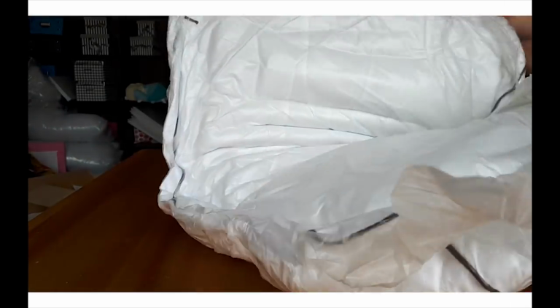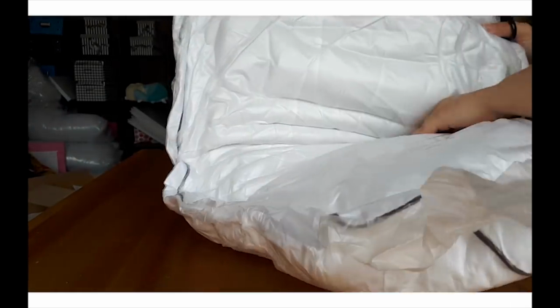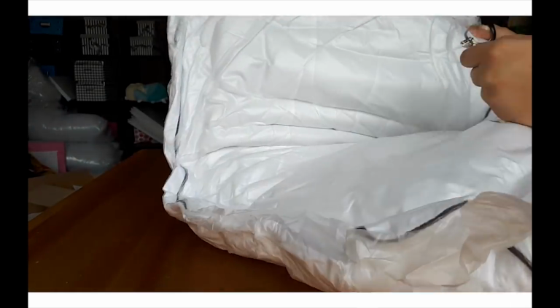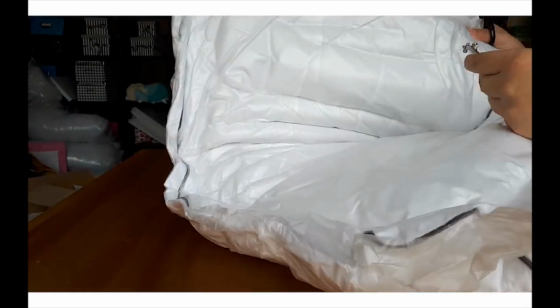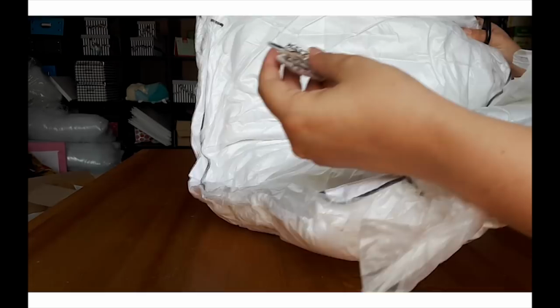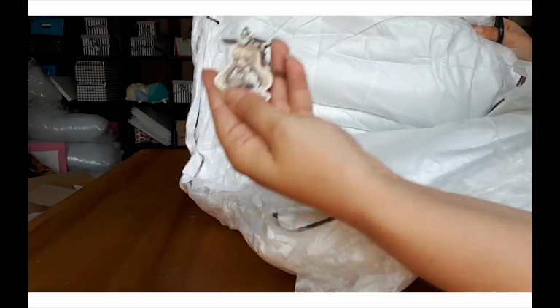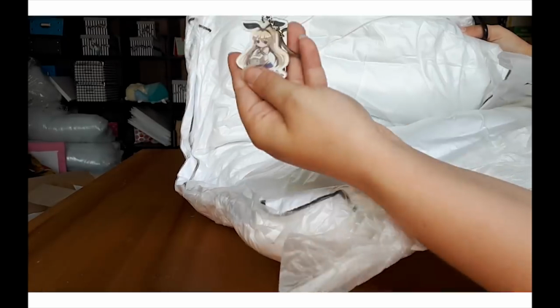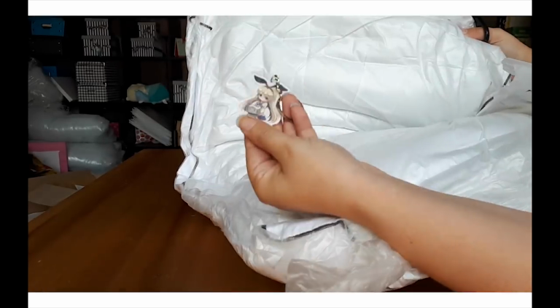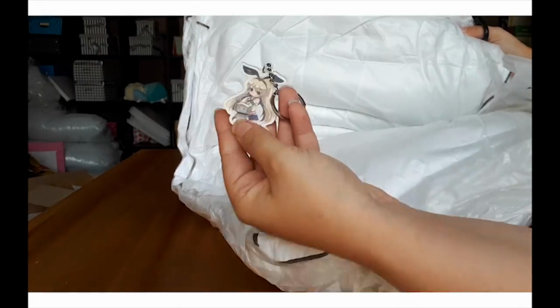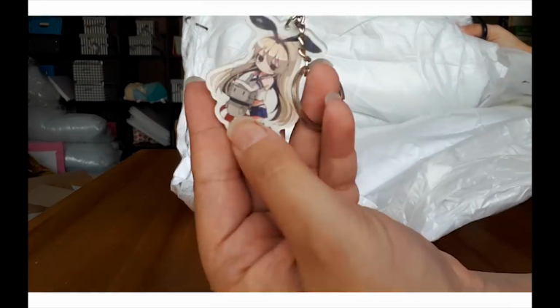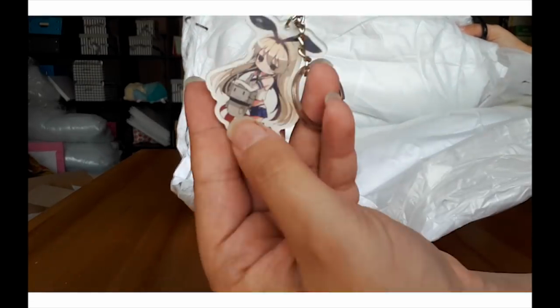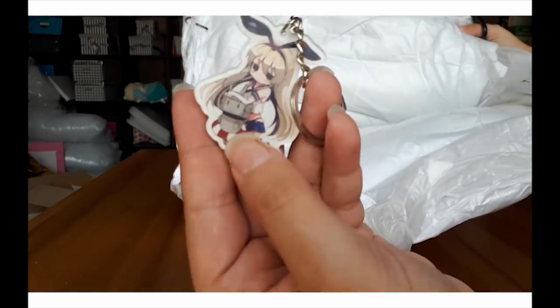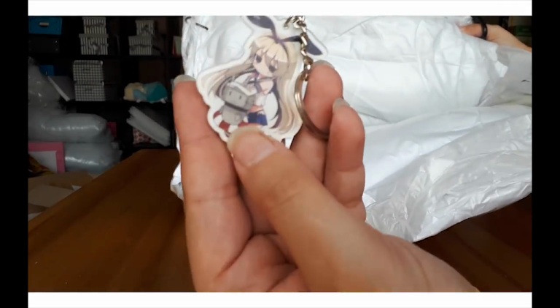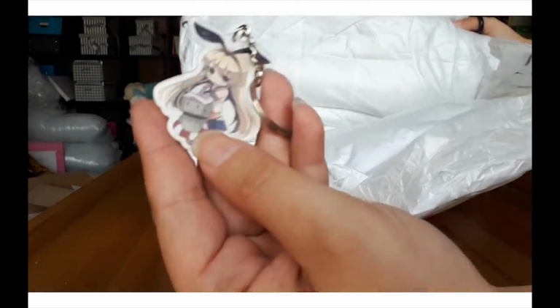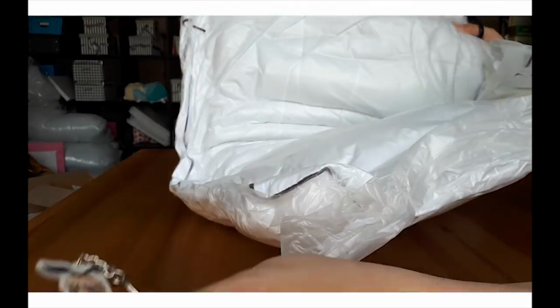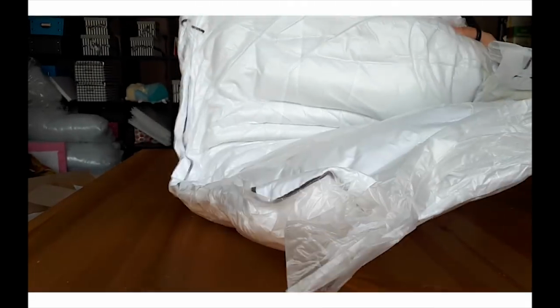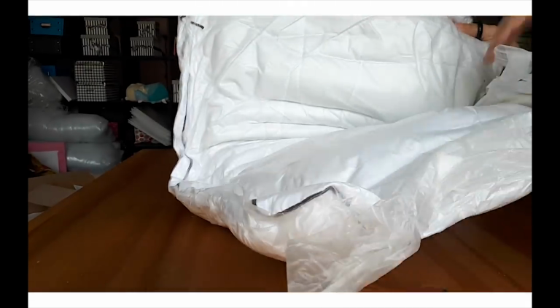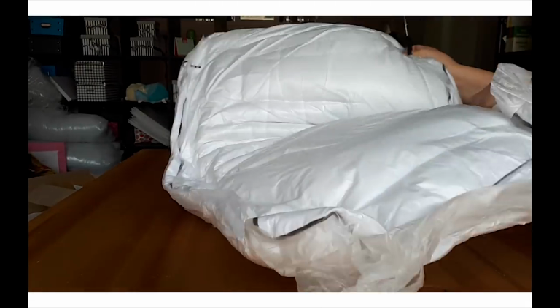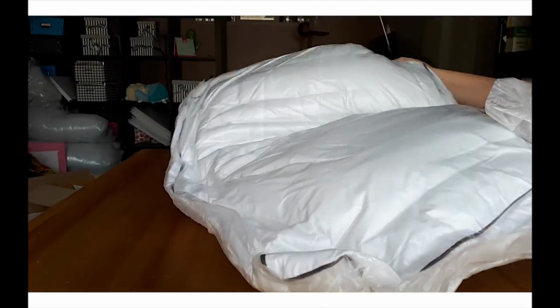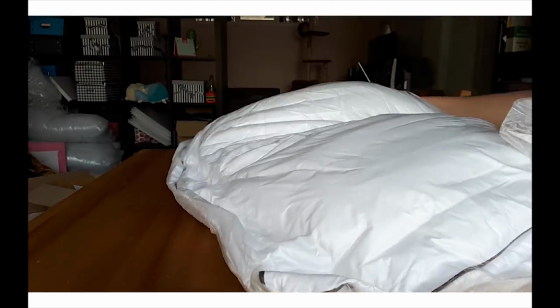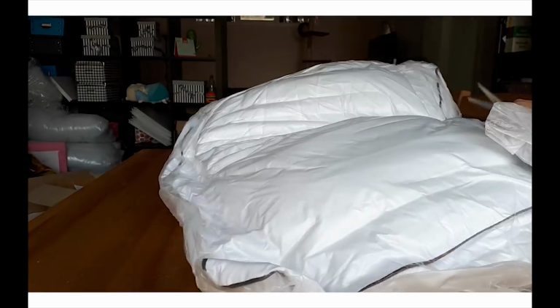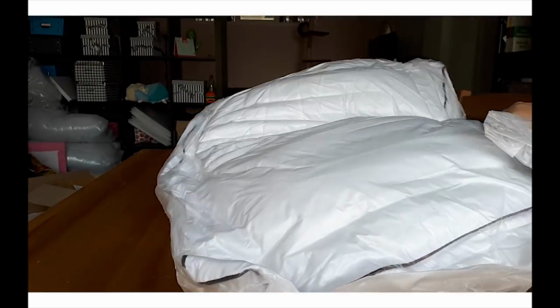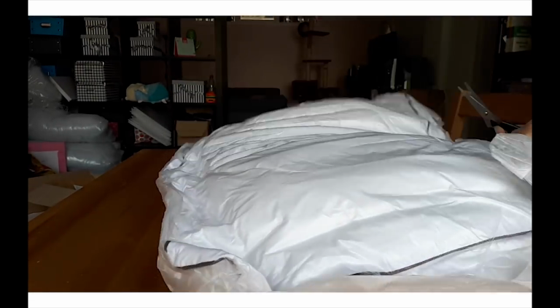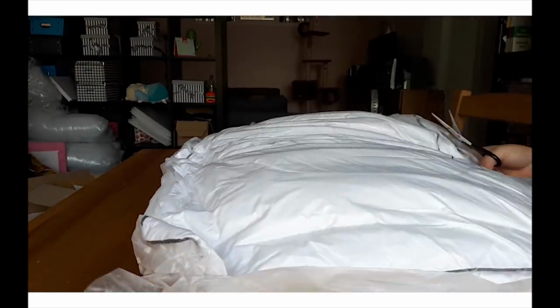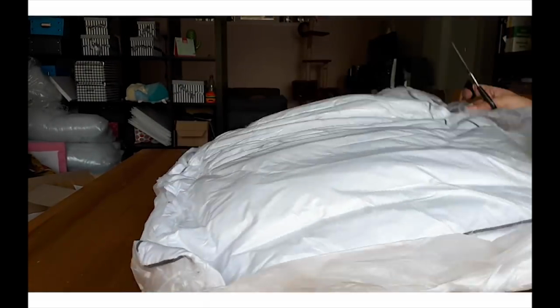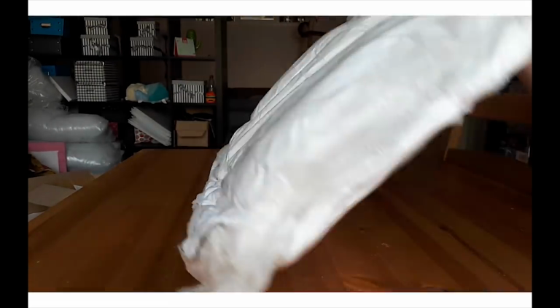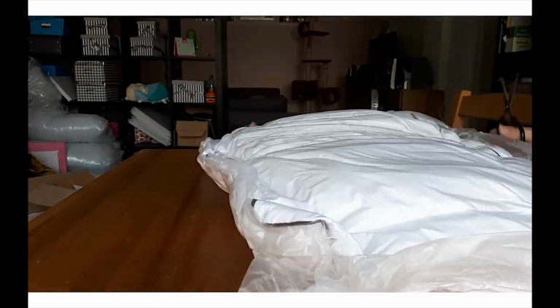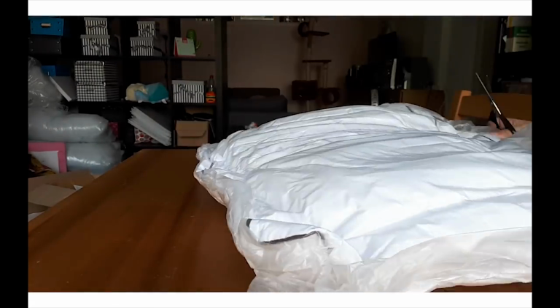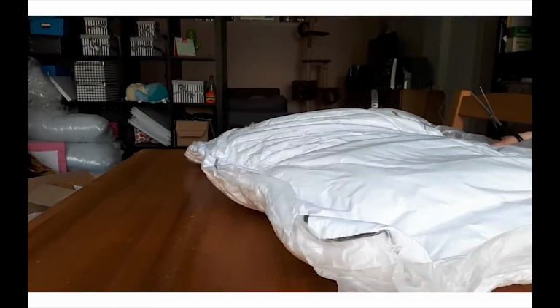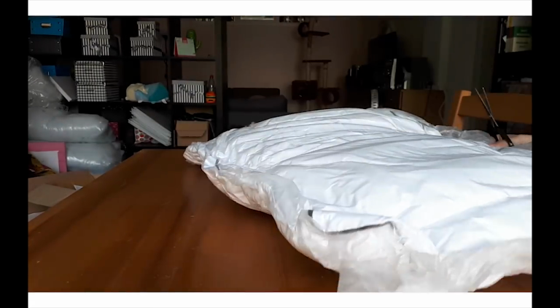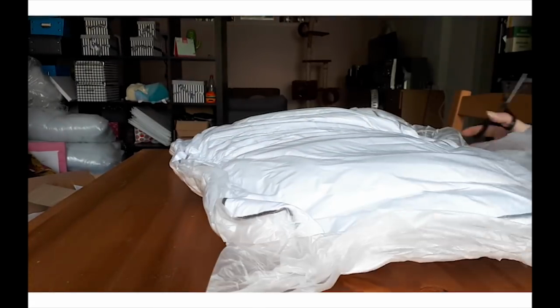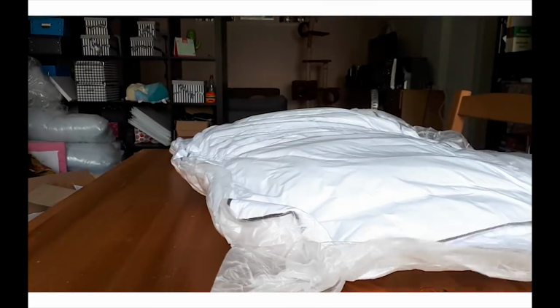They even gave me a cute little charm as a gift, although I have no idea if she is from a series.